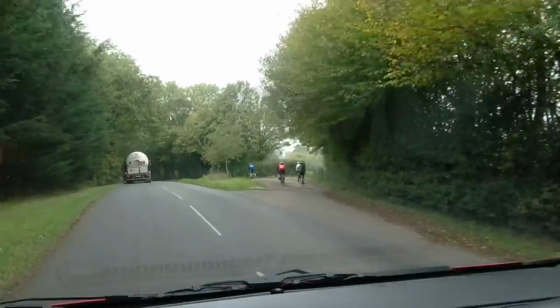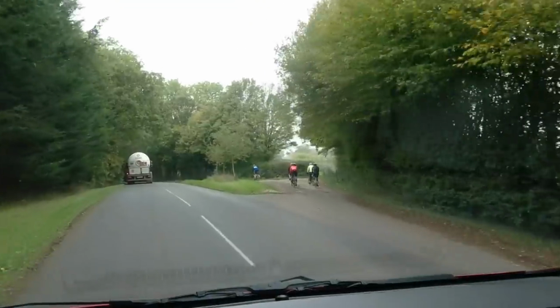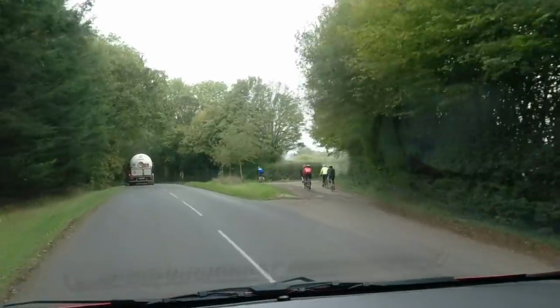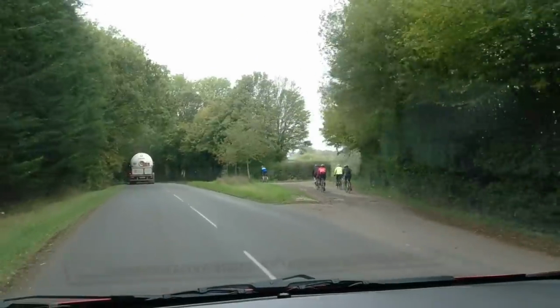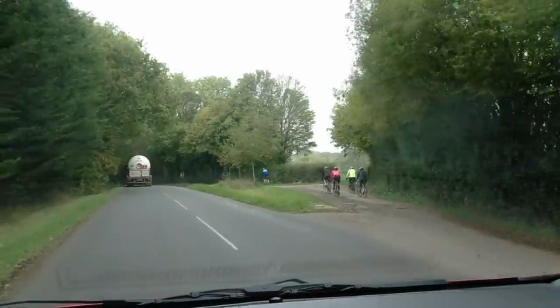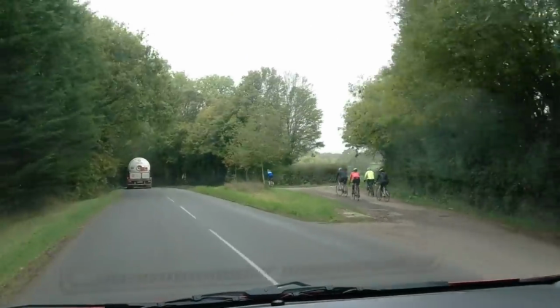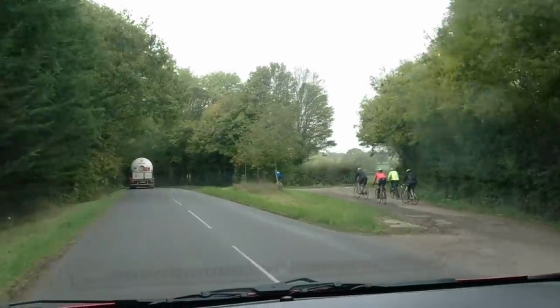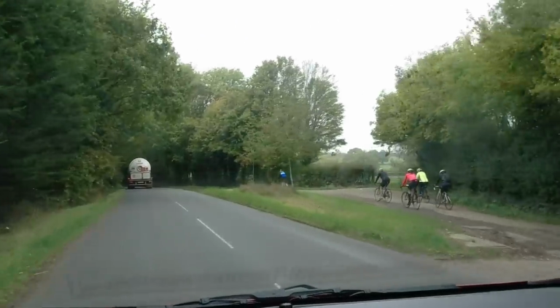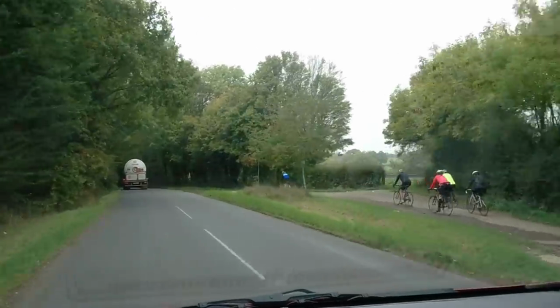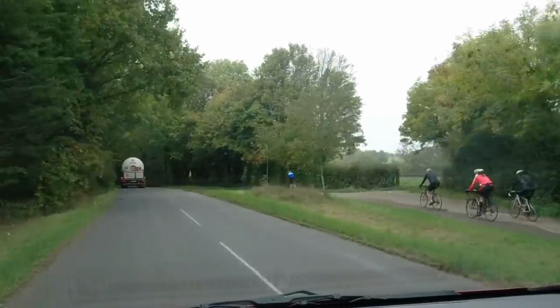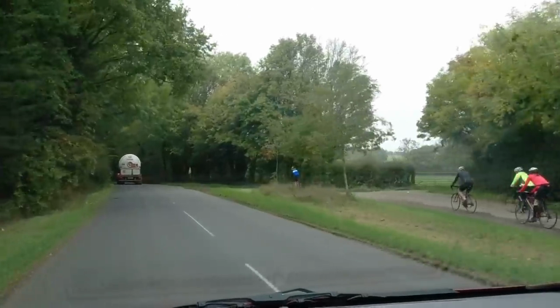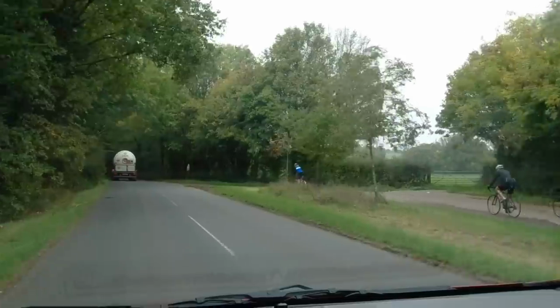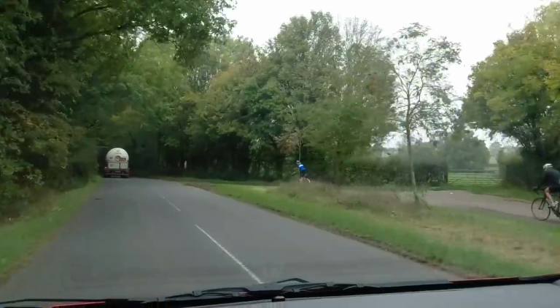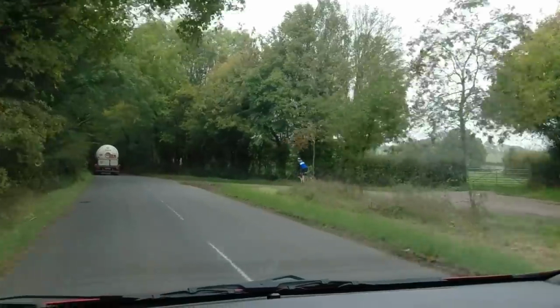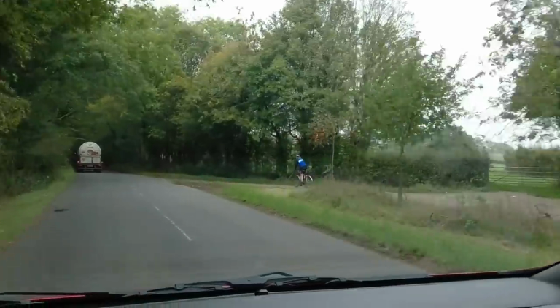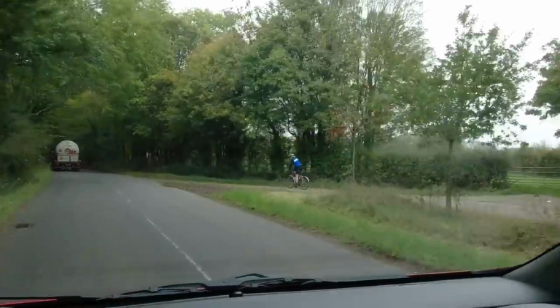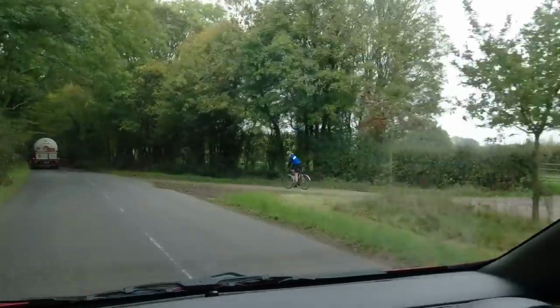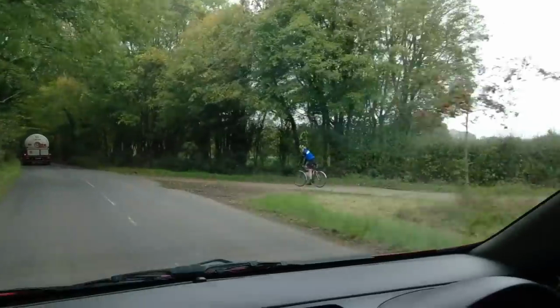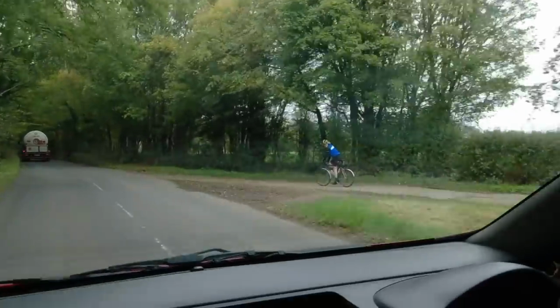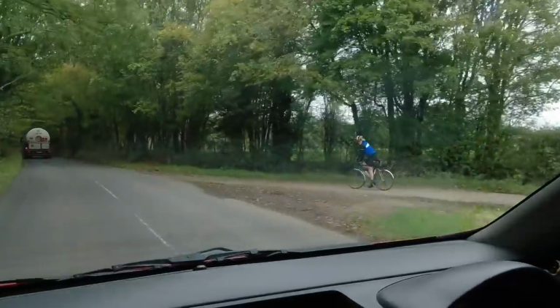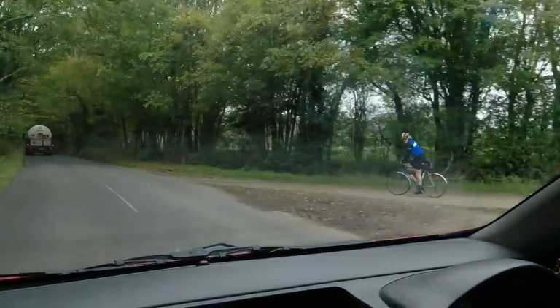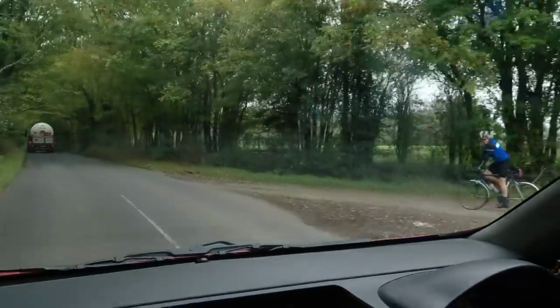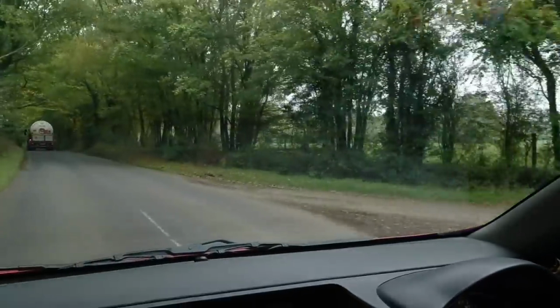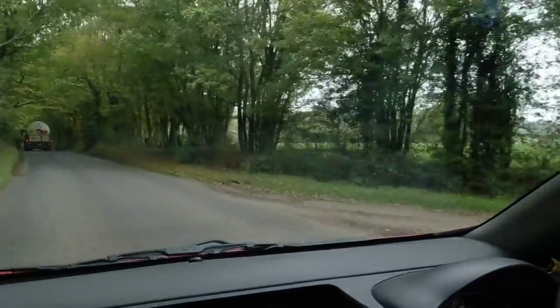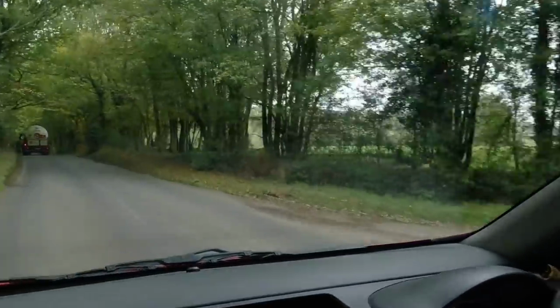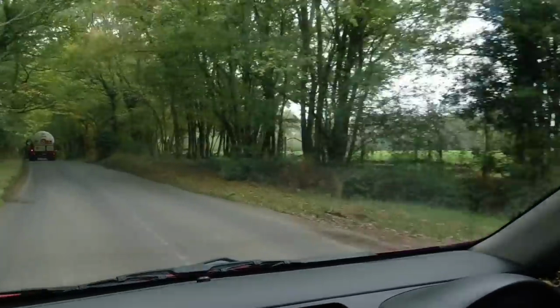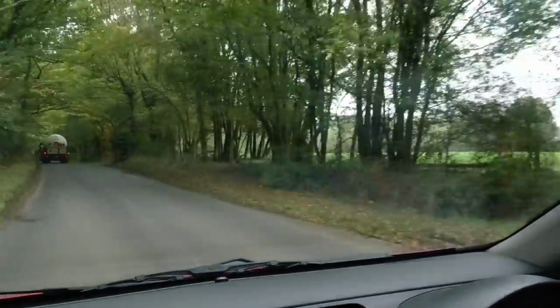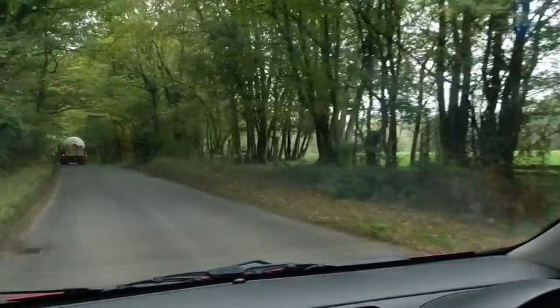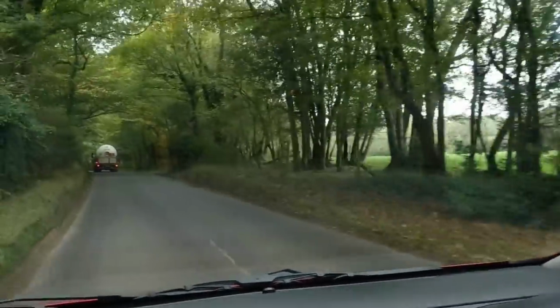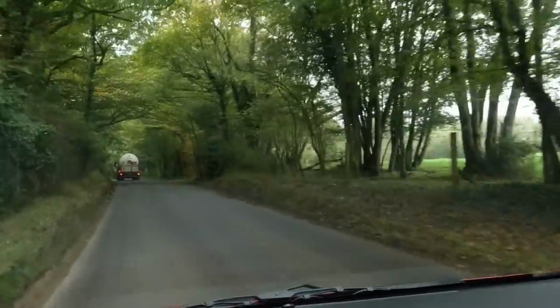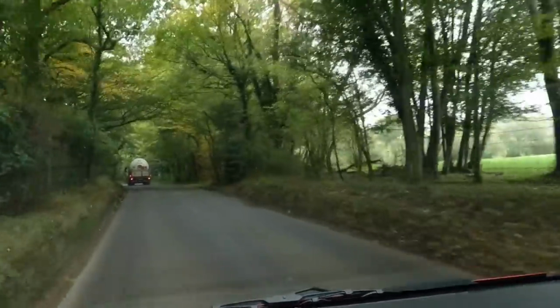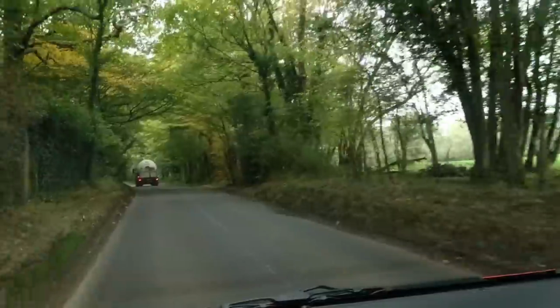Well, you don't see that very often. The group of cyclists have pulled into that lay-by to let us all pass. That's really good of them.